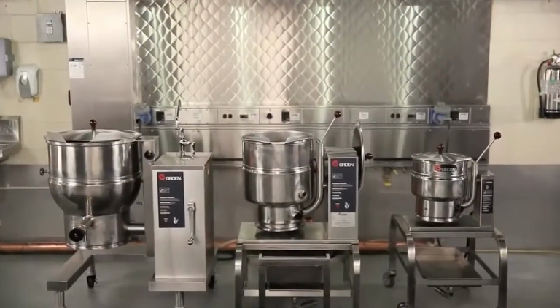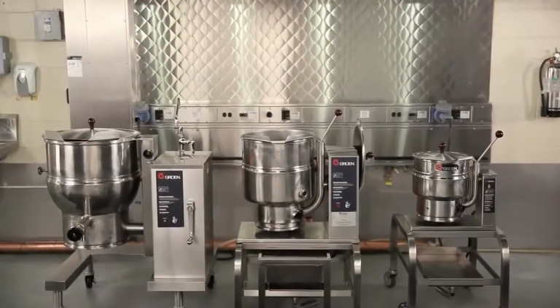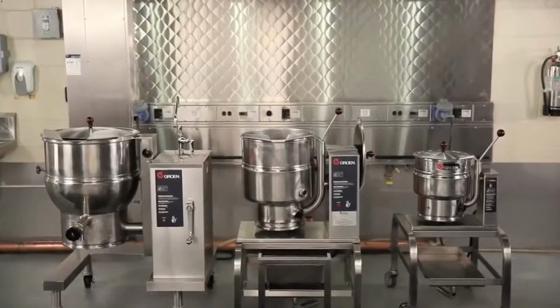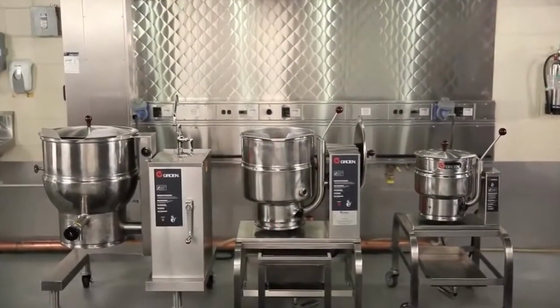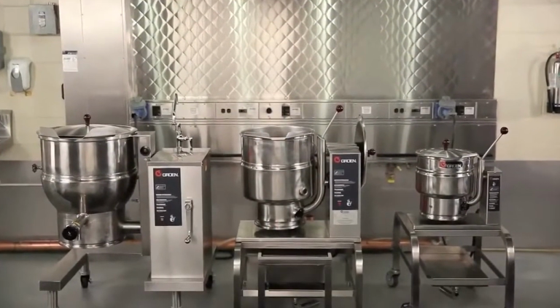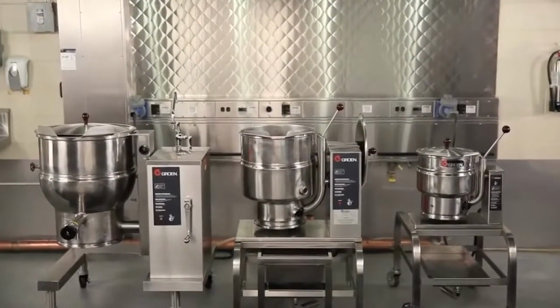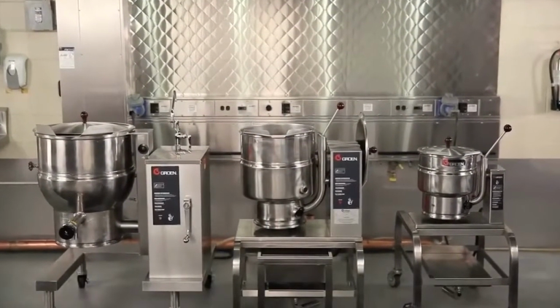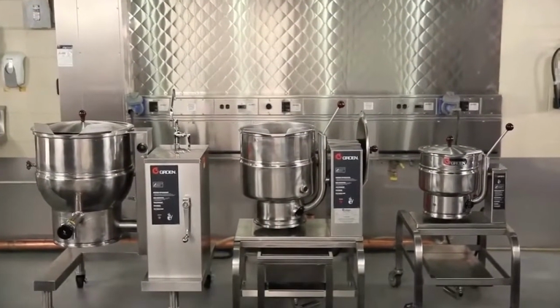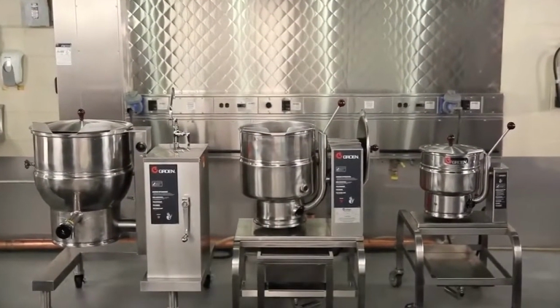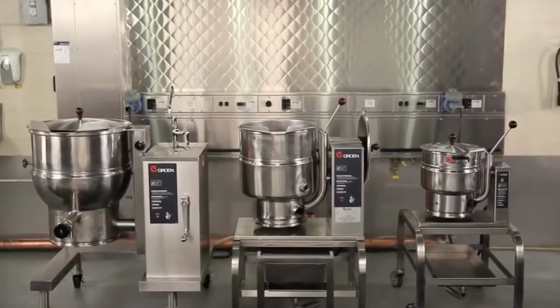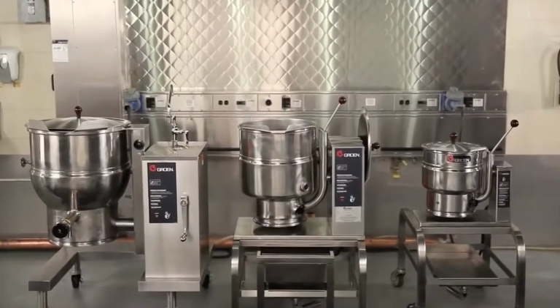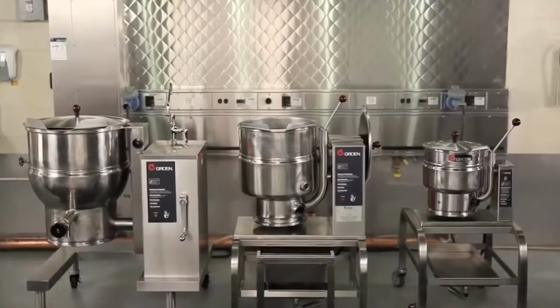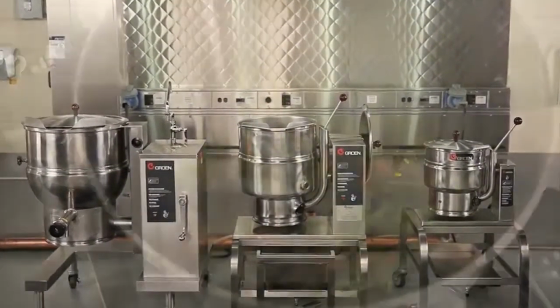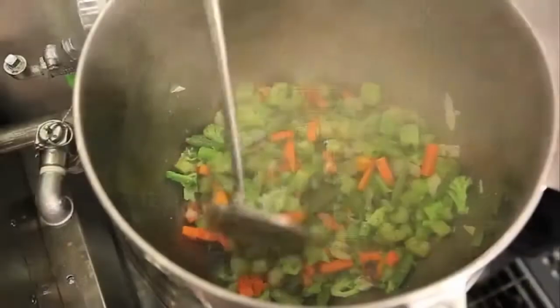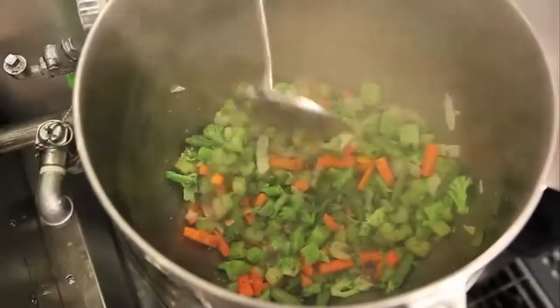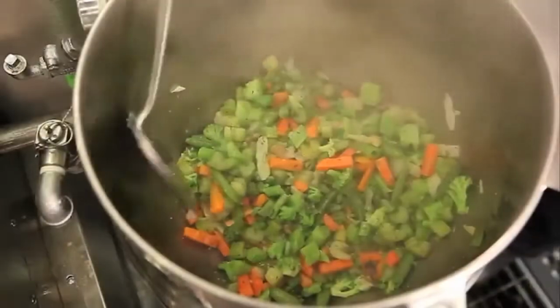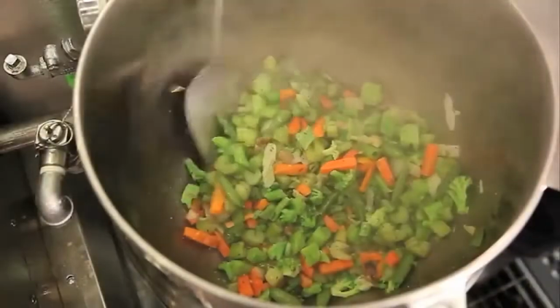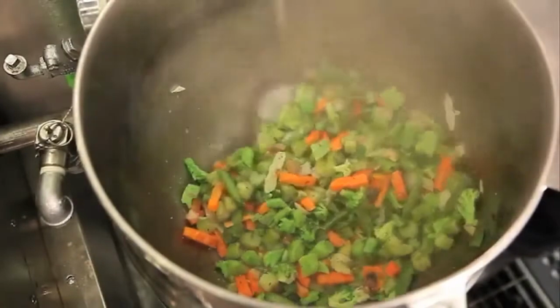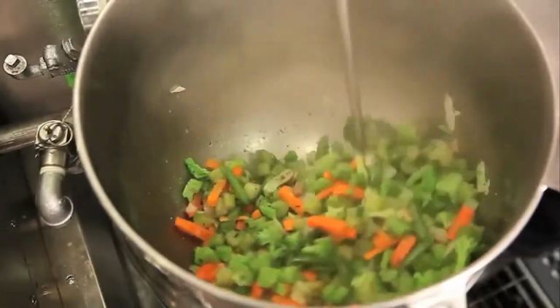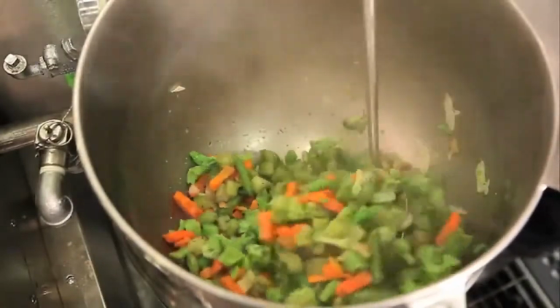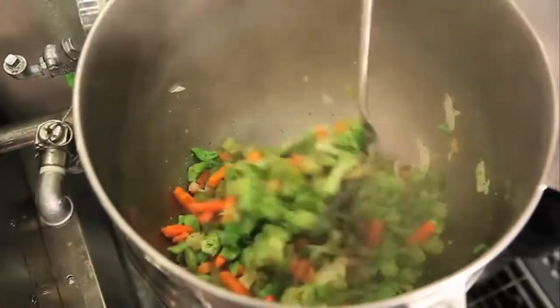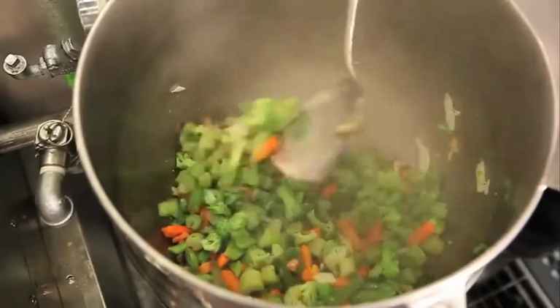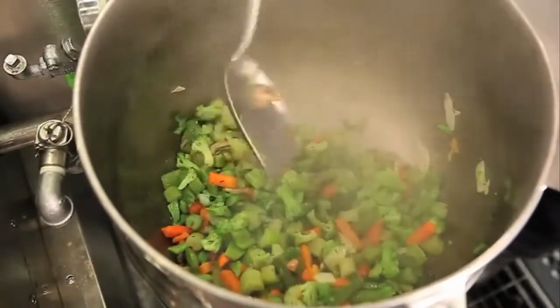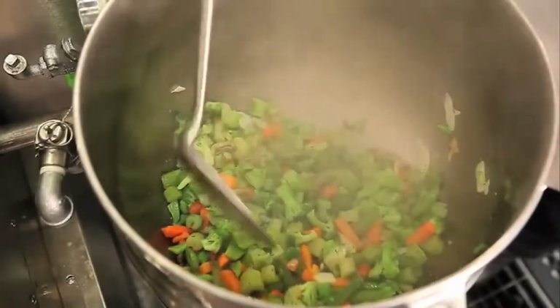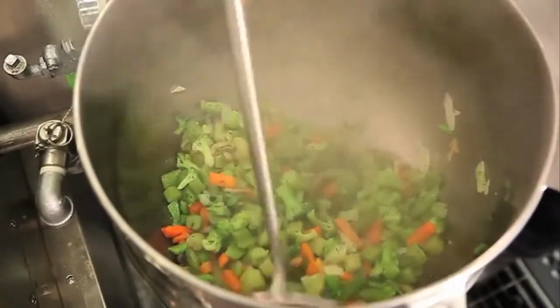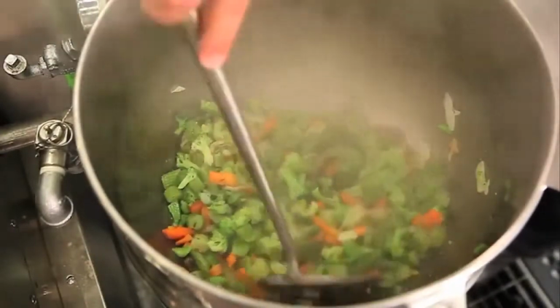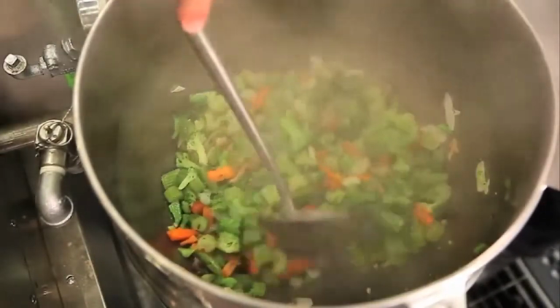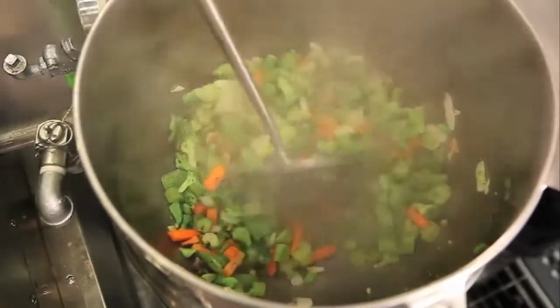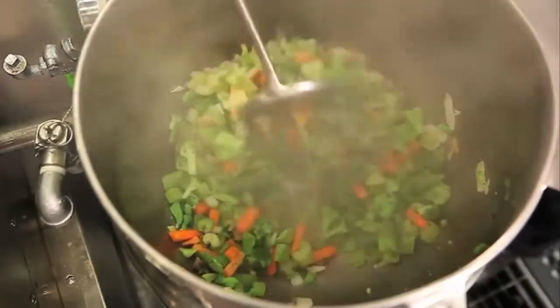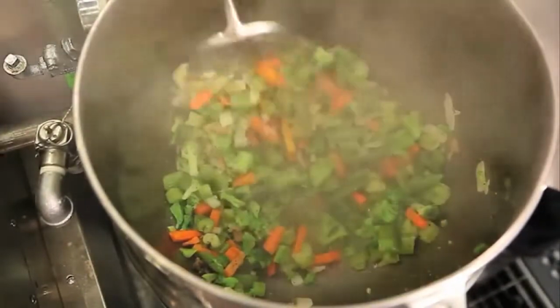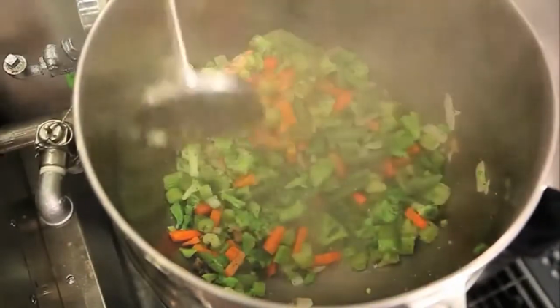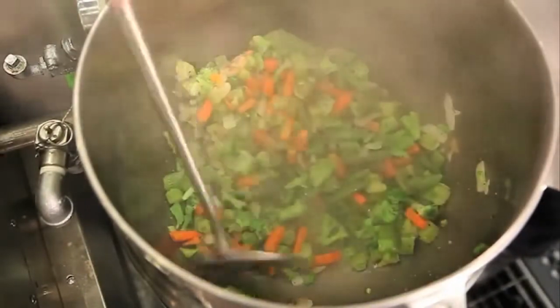Groen's family of kettles are hardworking, versatile, and long on efficiency, saving labor and energy.